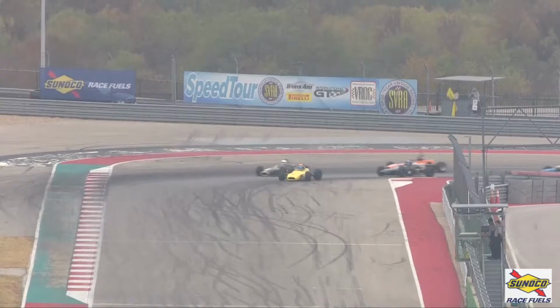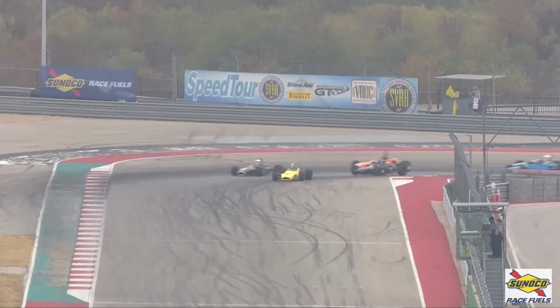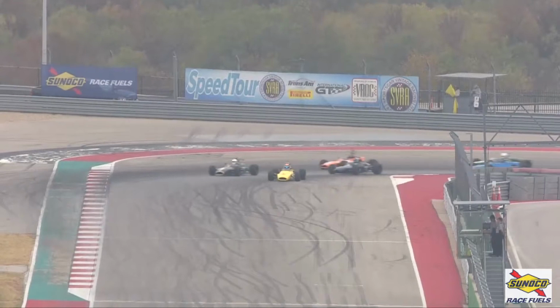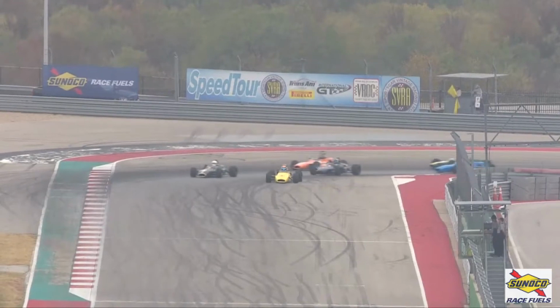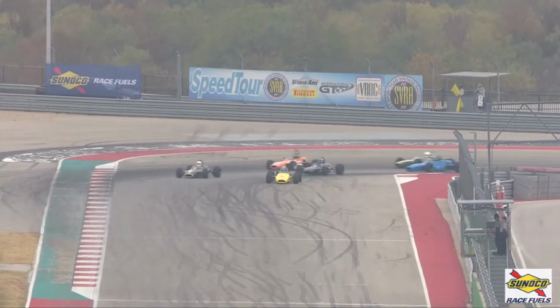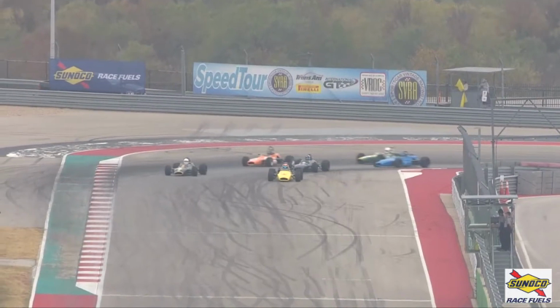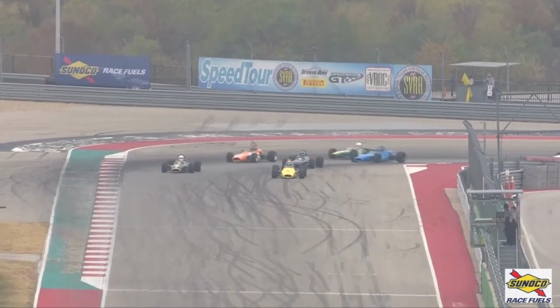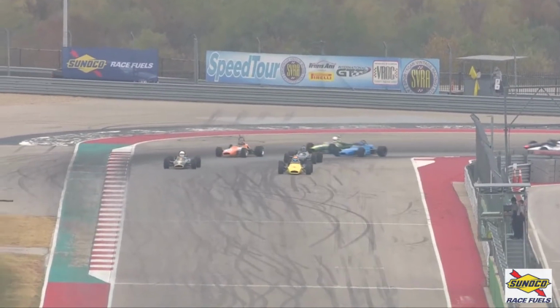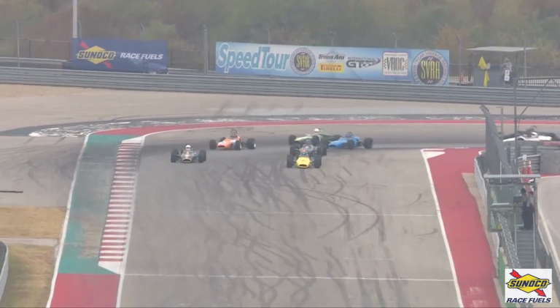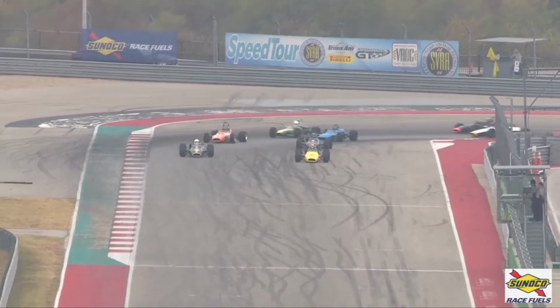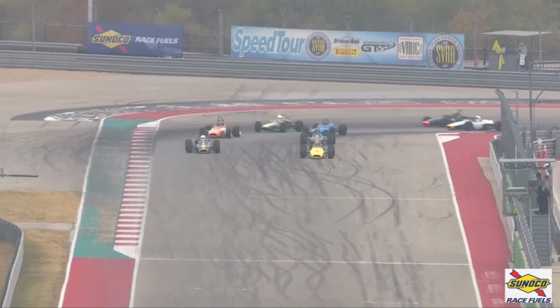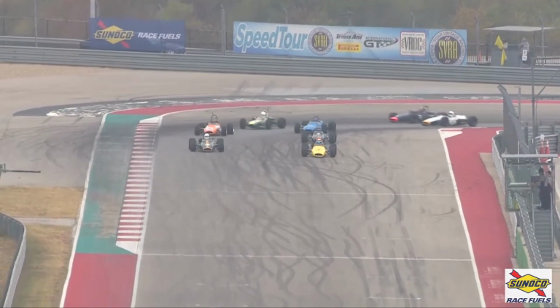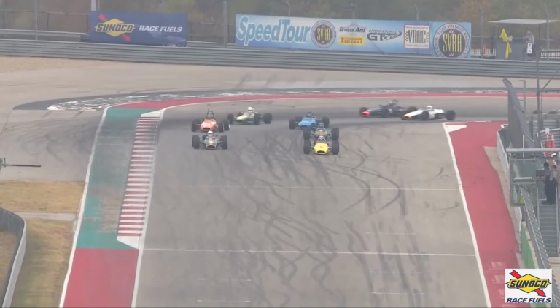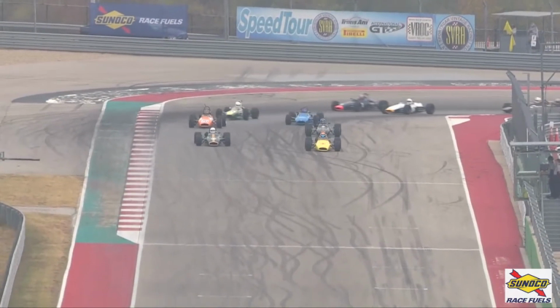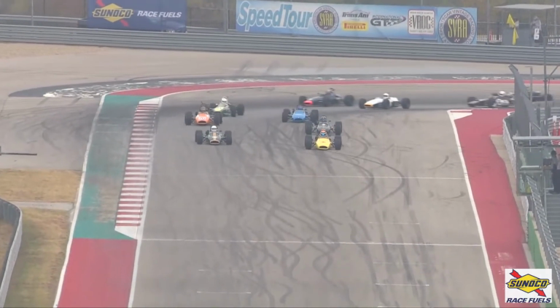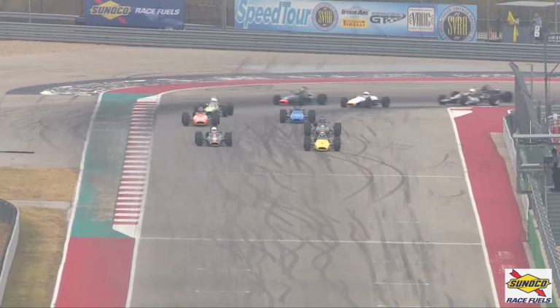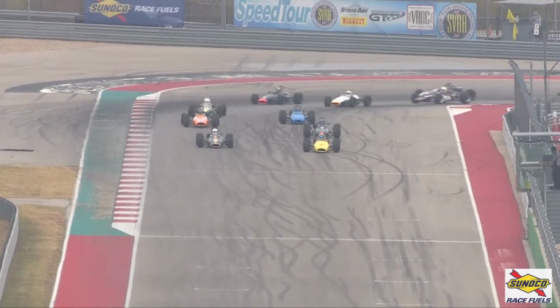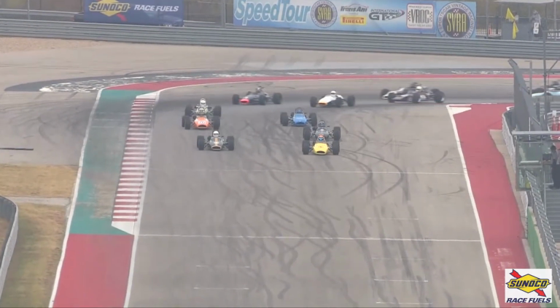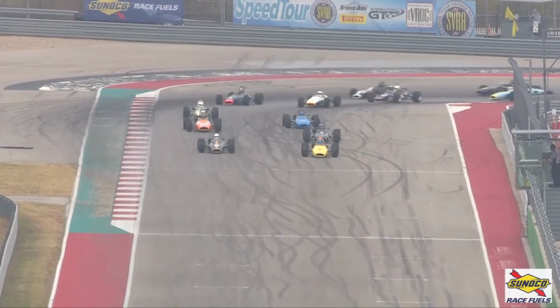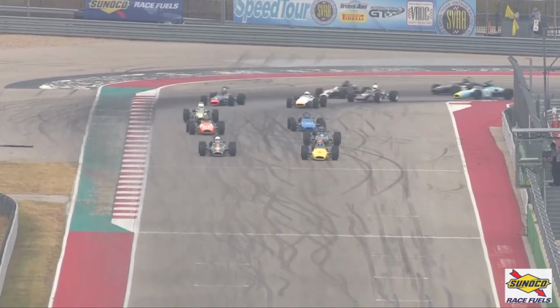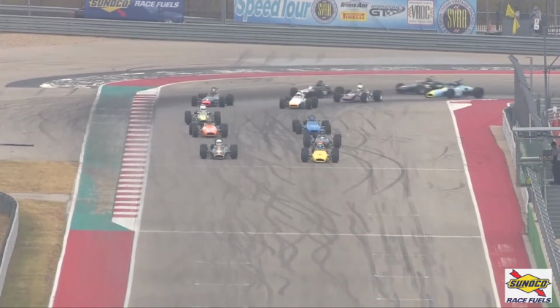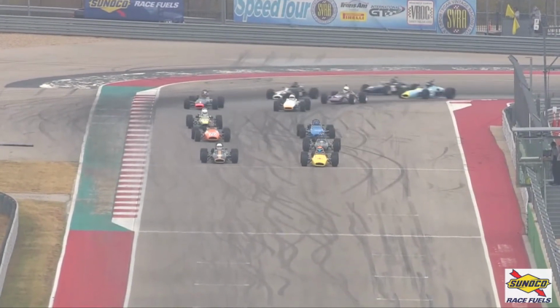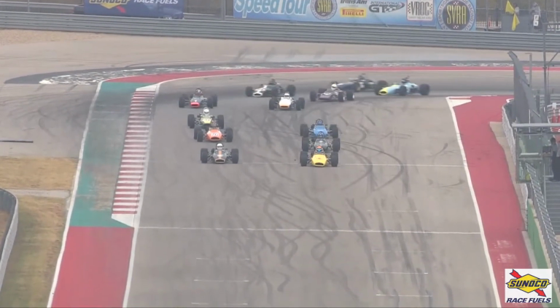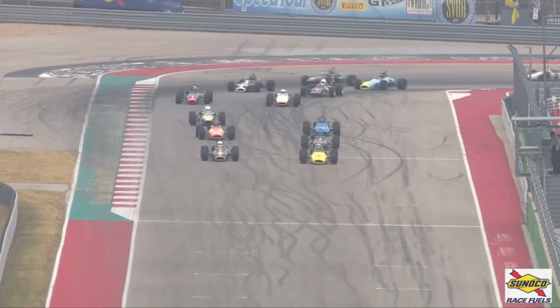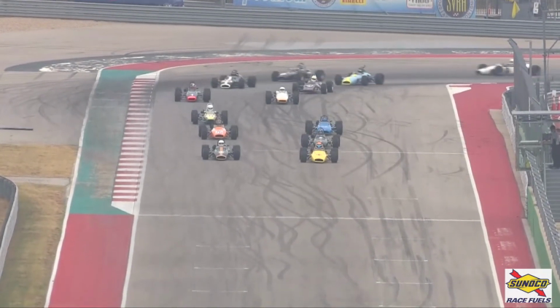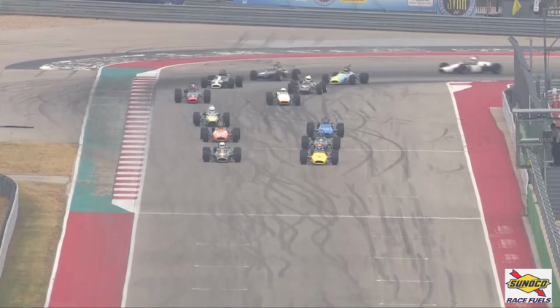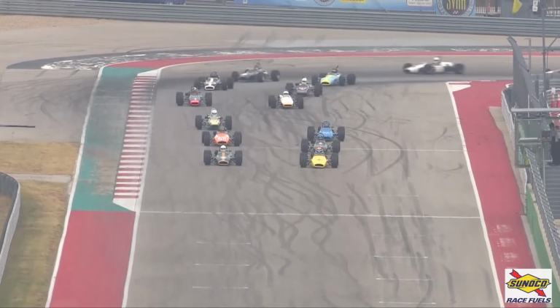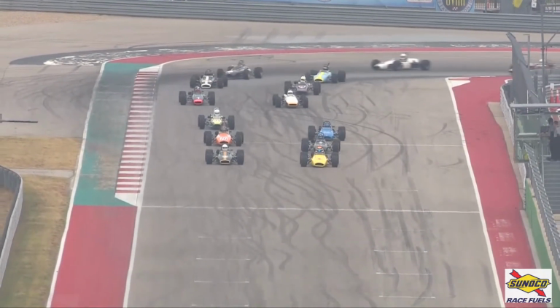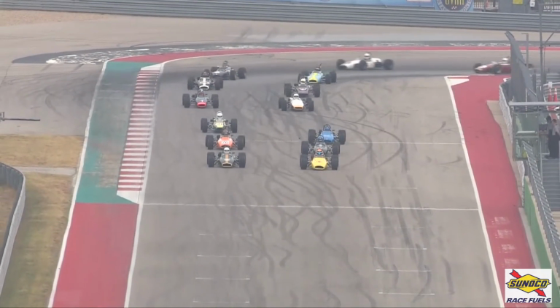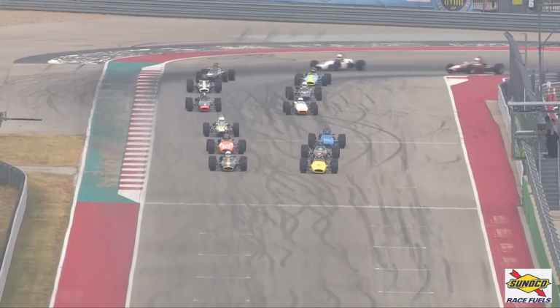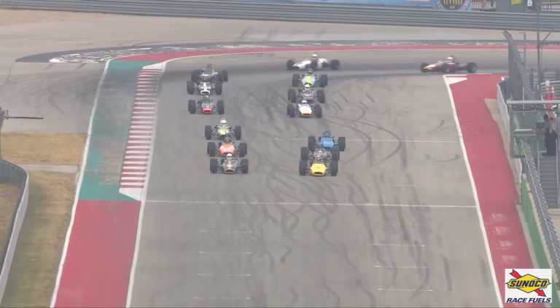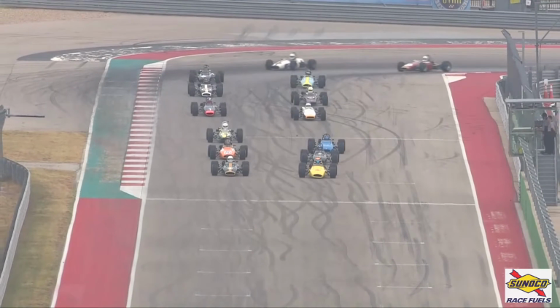It's the Speed Tour from SVRA, the U.S. National Vintage Series, and here we go.